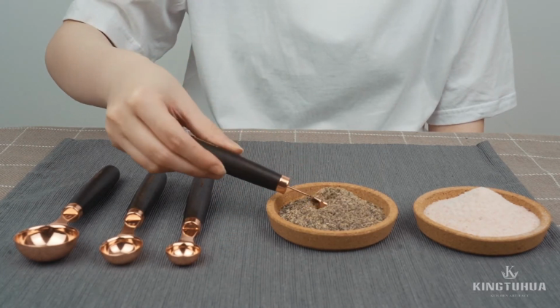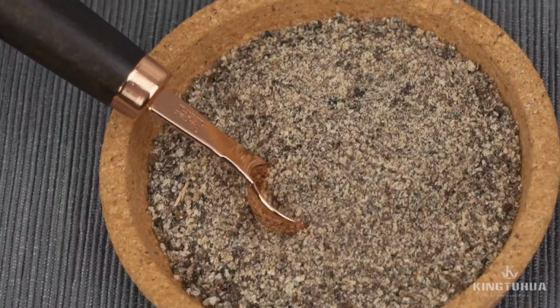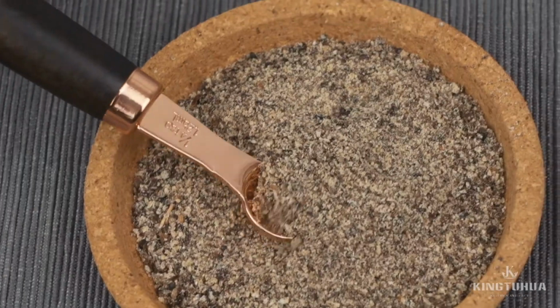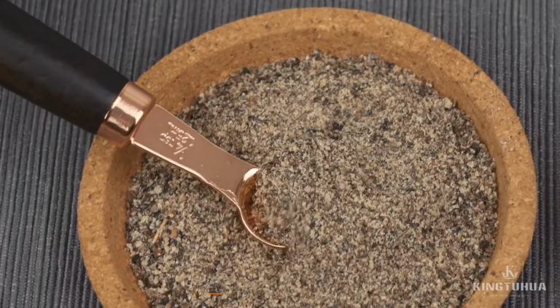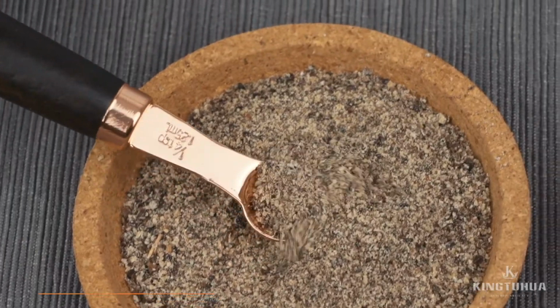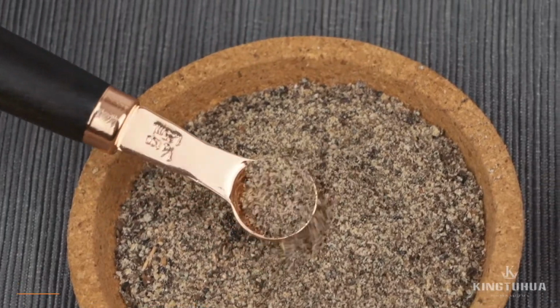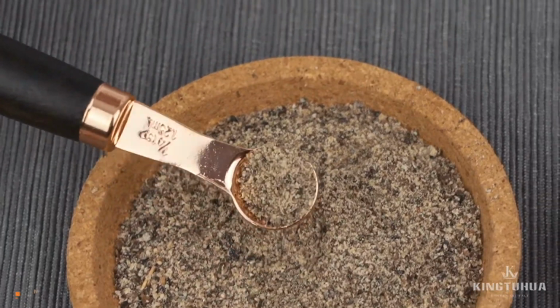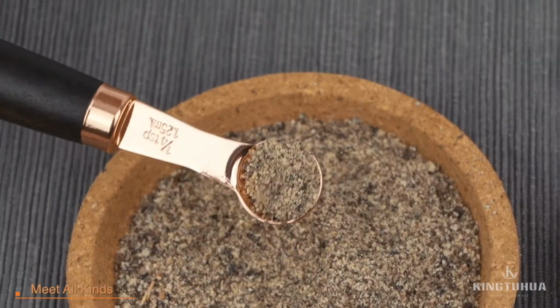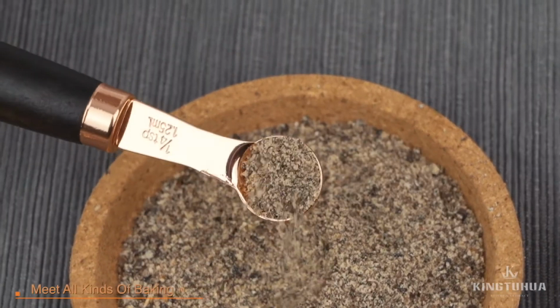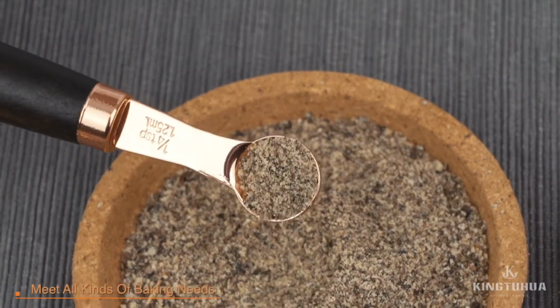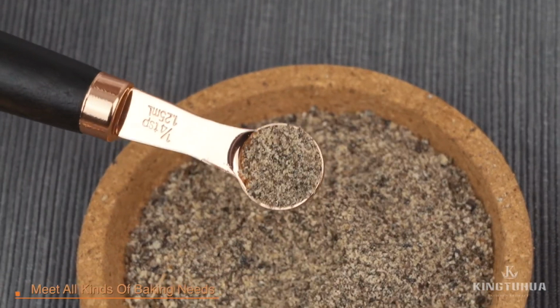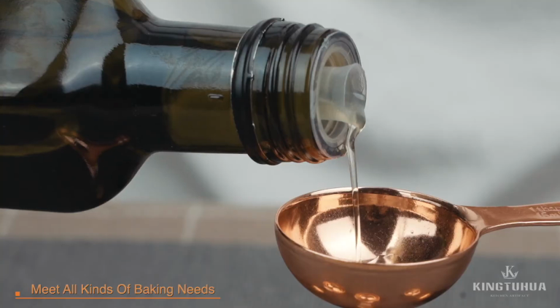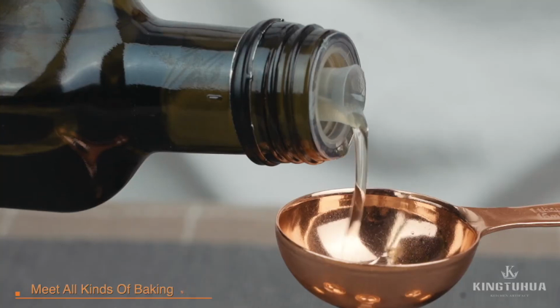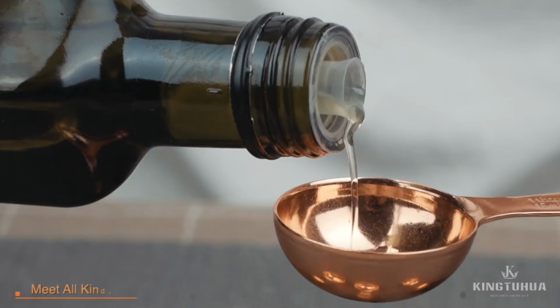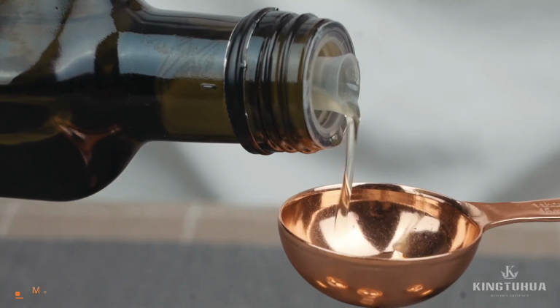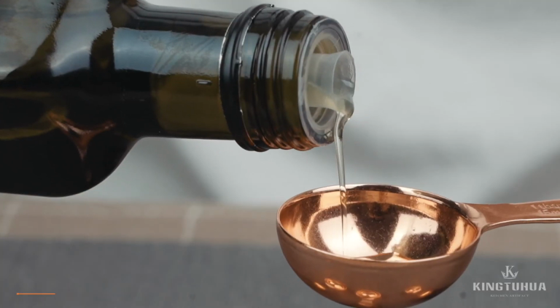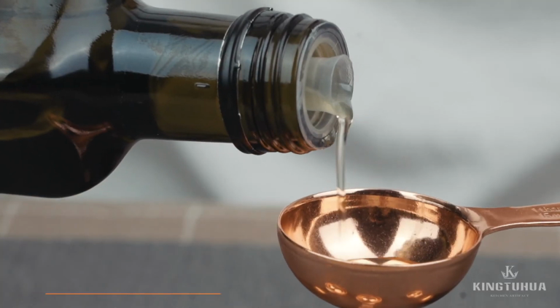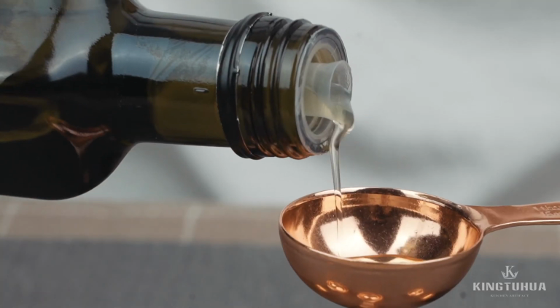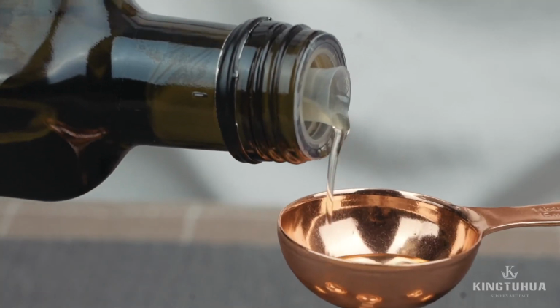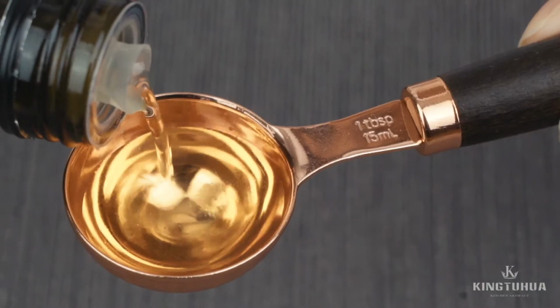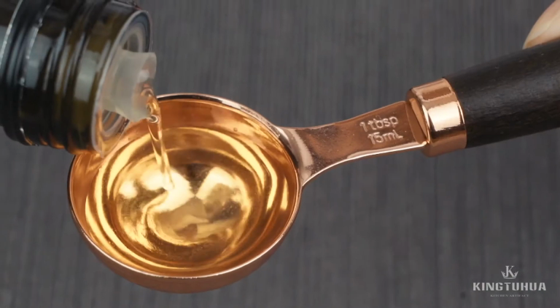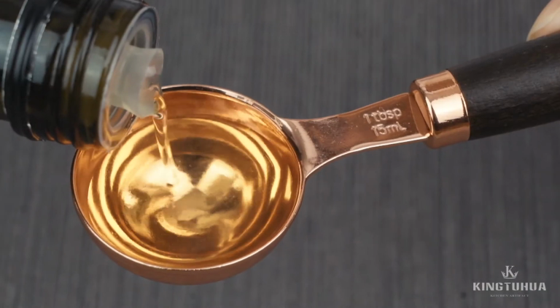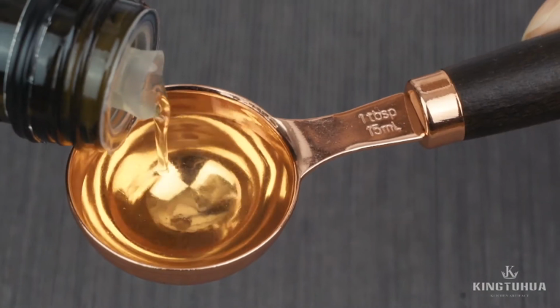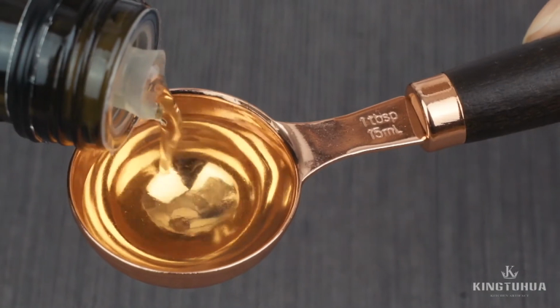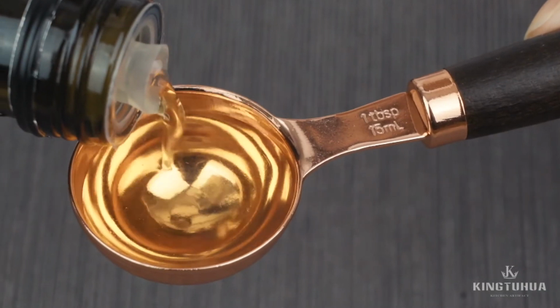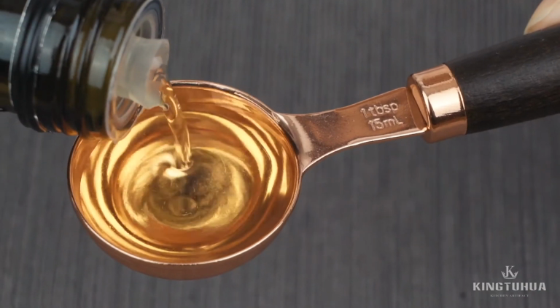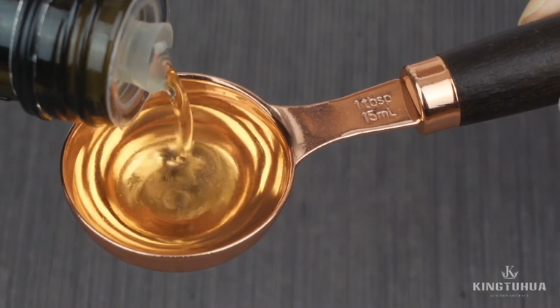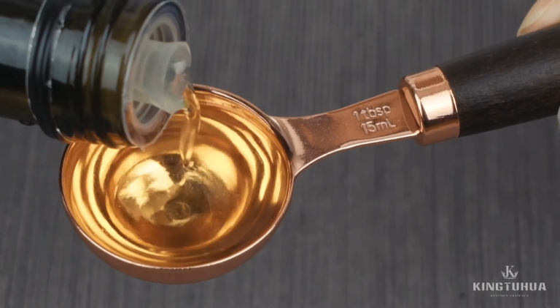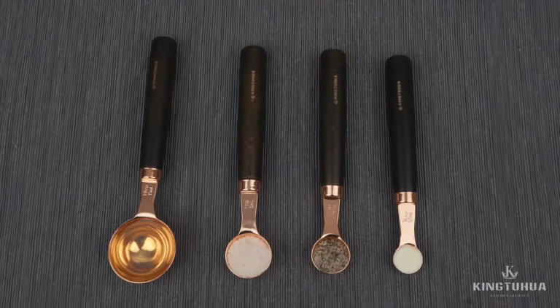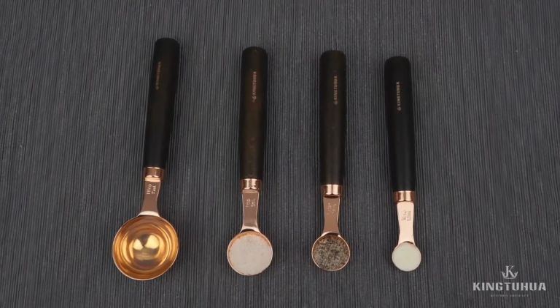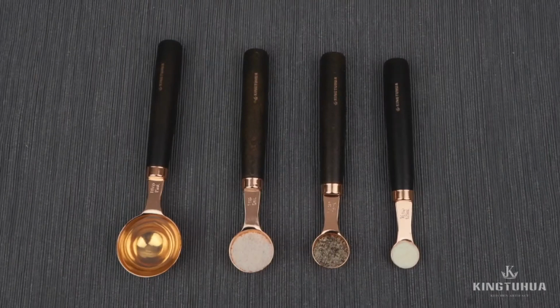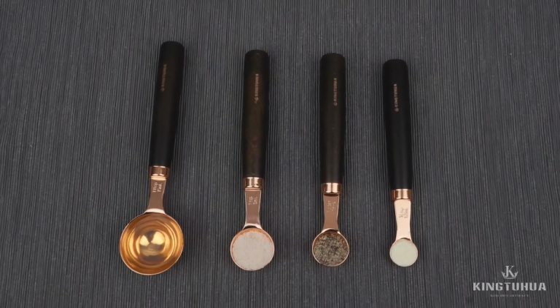Meets all kinds of needs — able to measure solid, liquid, and powder ingredients.